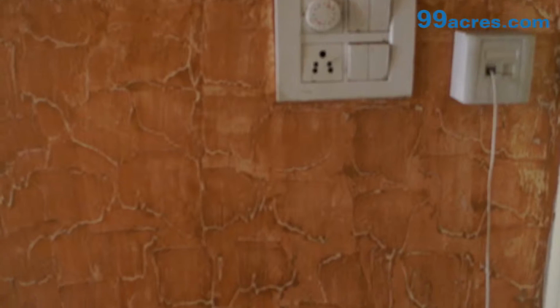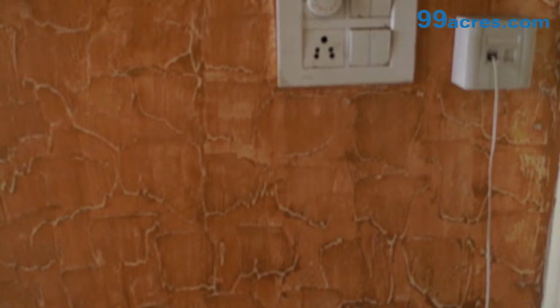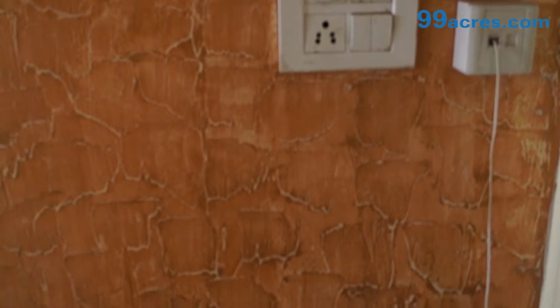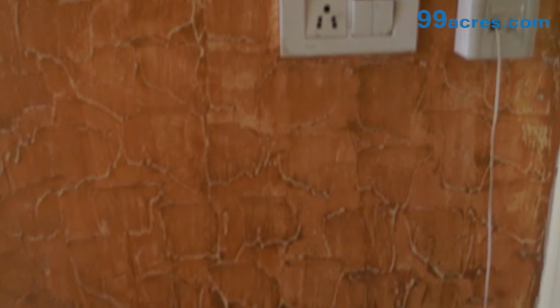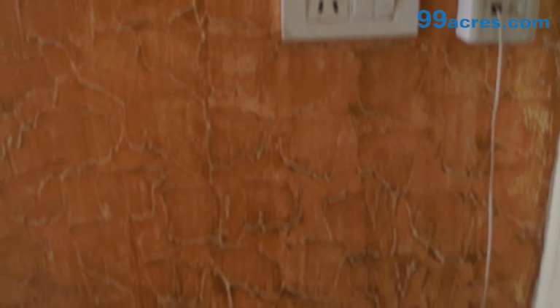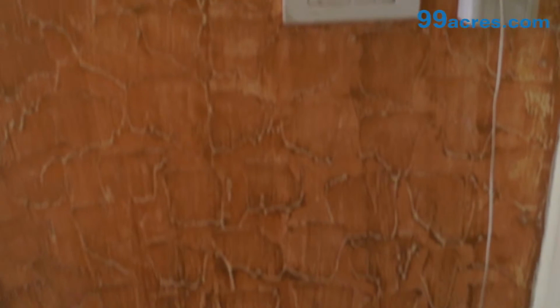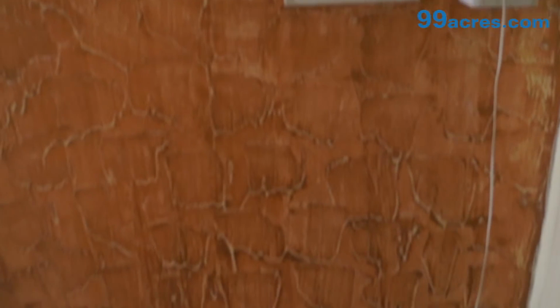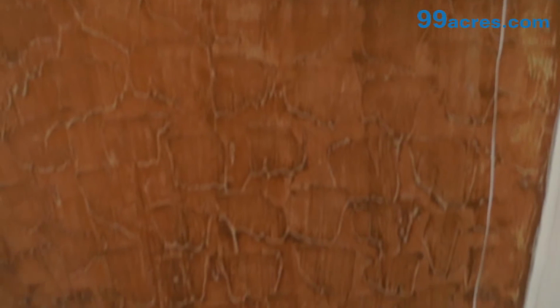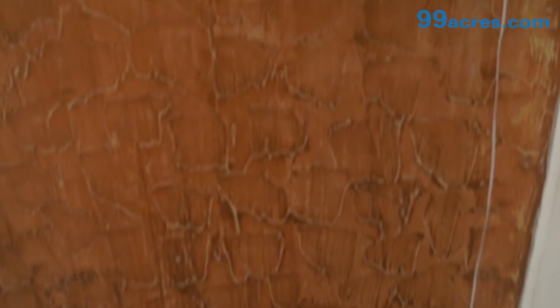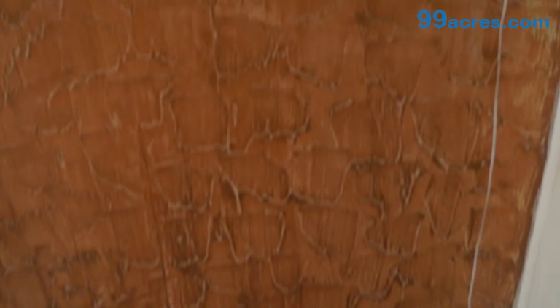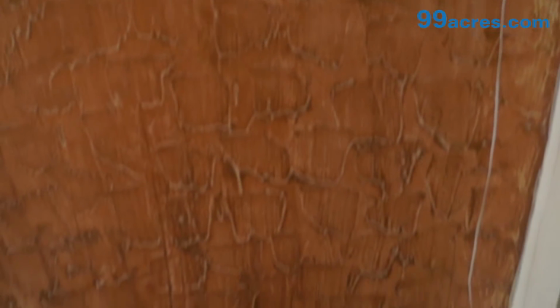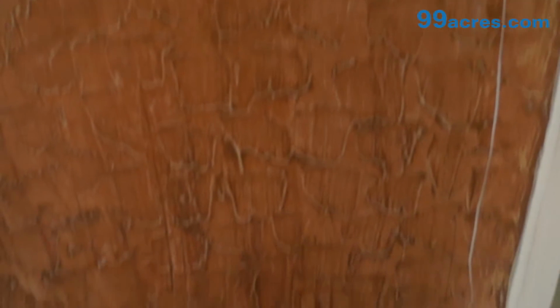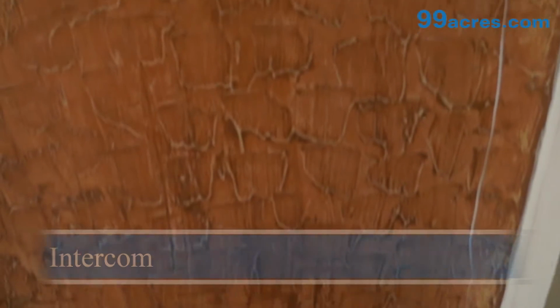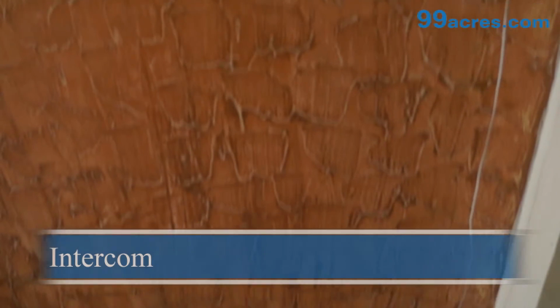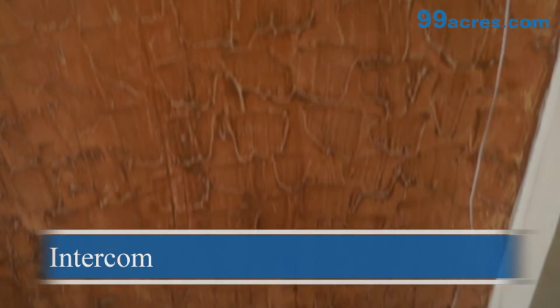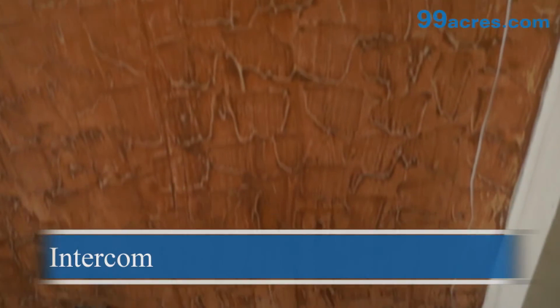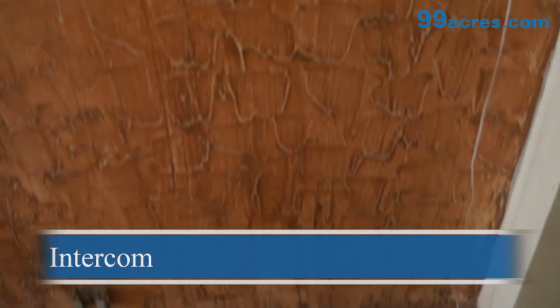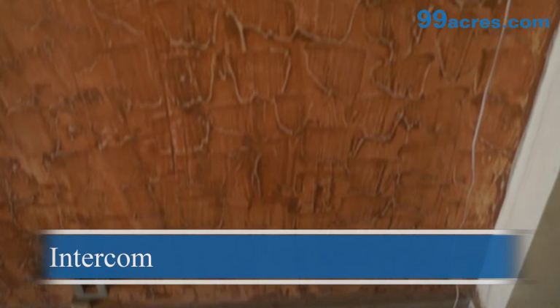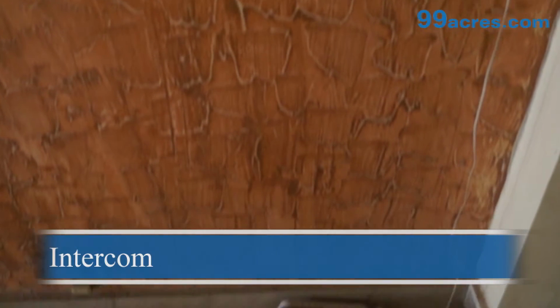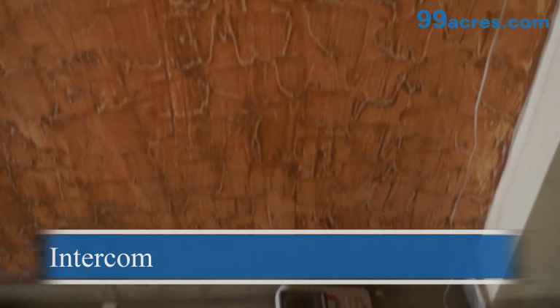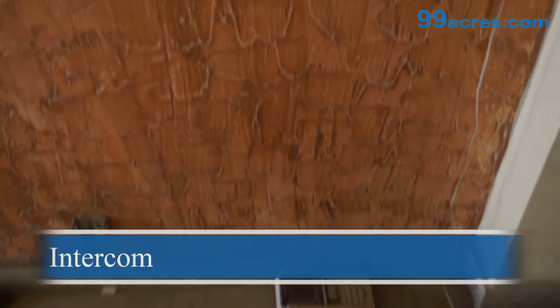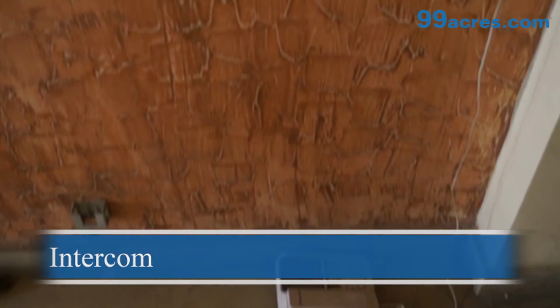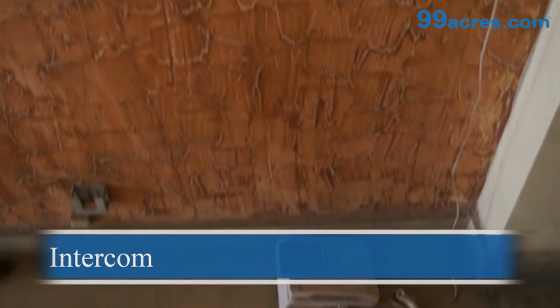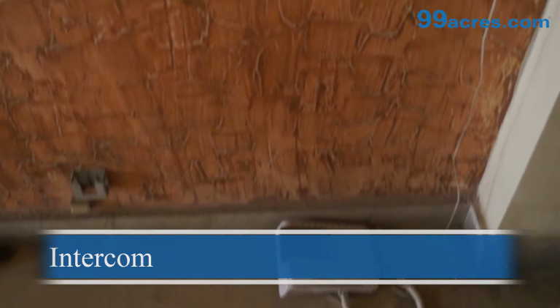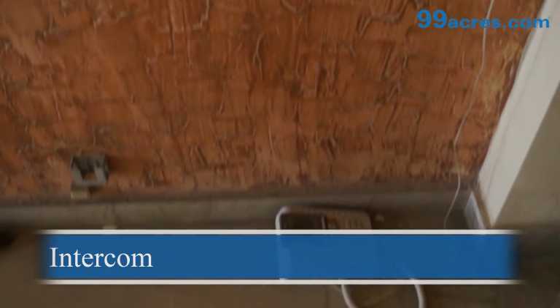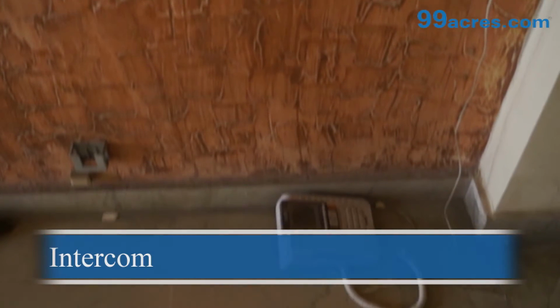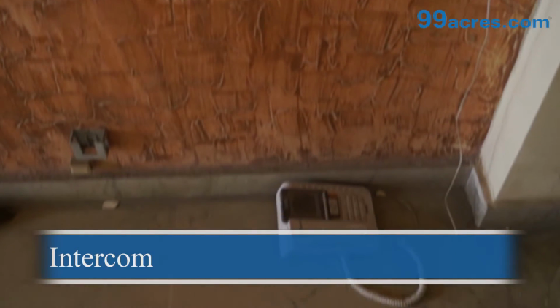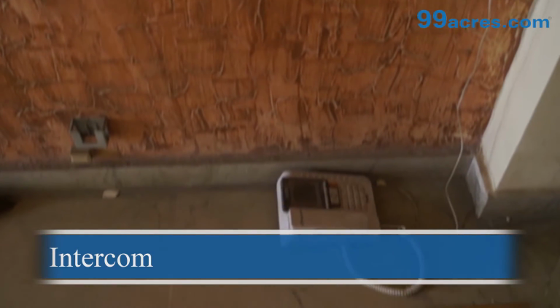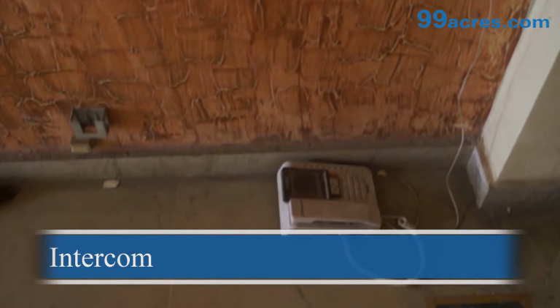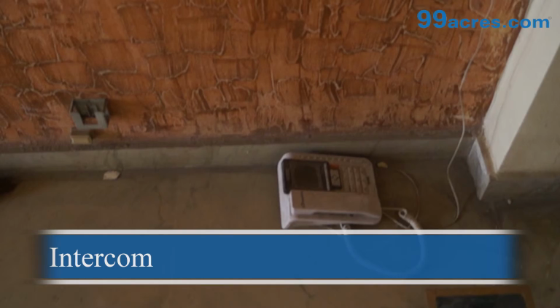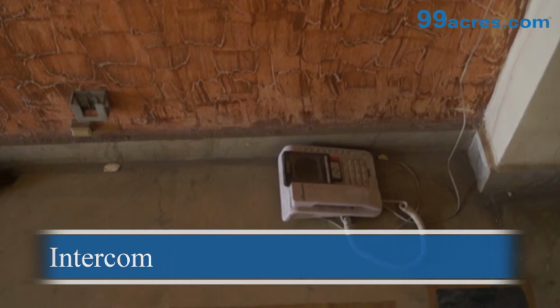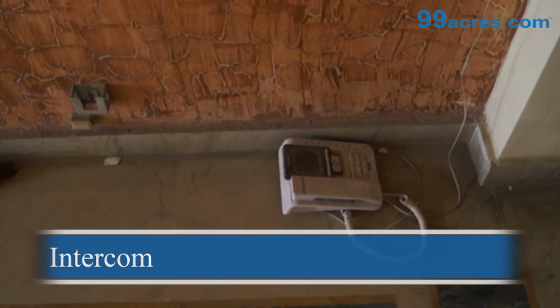The apartment has amenities like vault textures, electrical fittings, and an intercom.